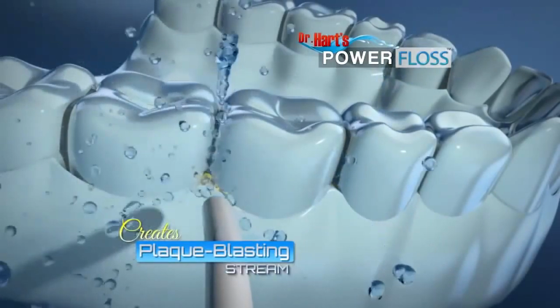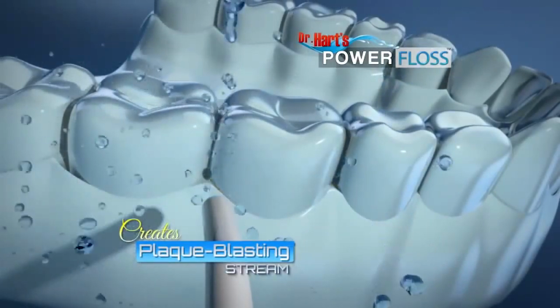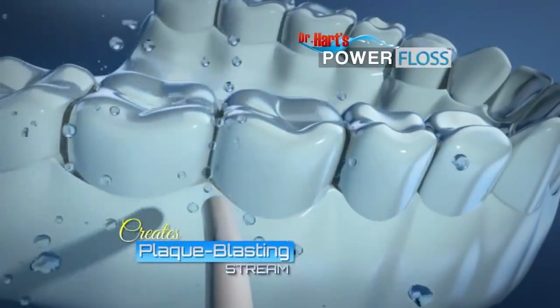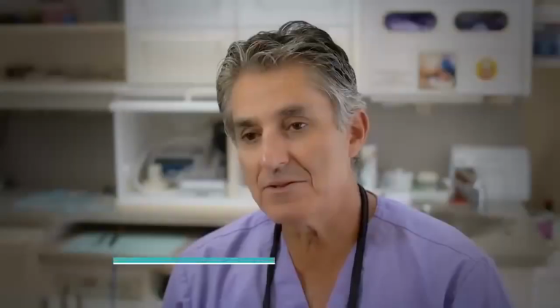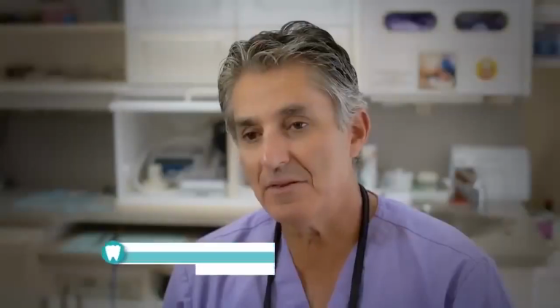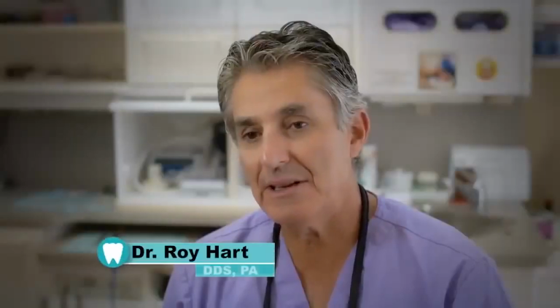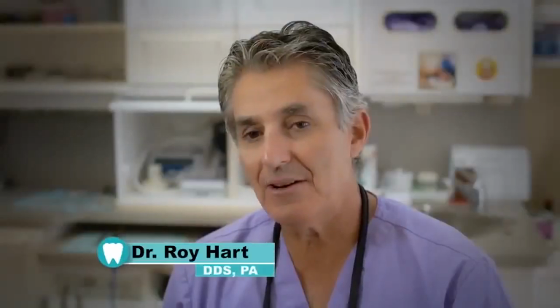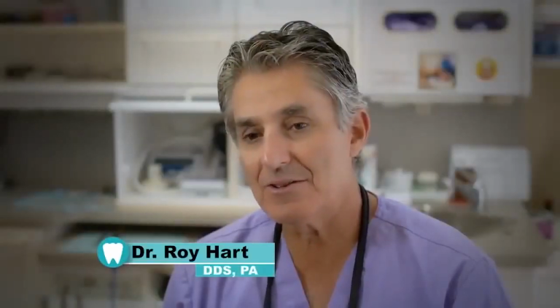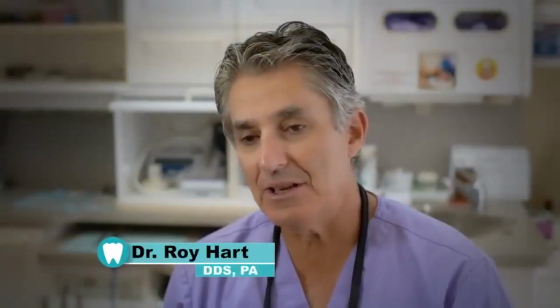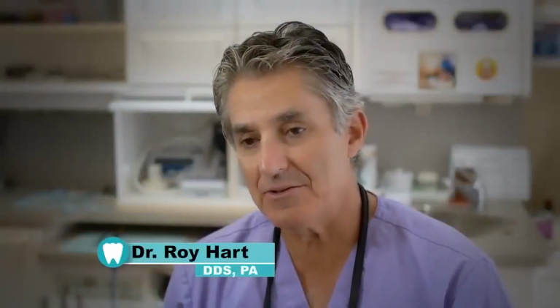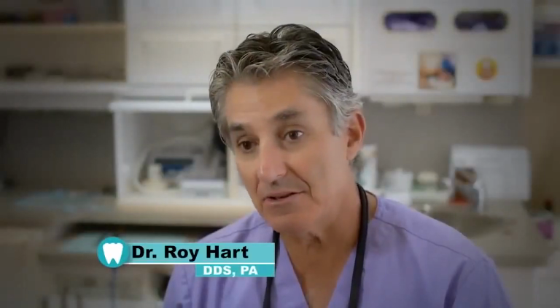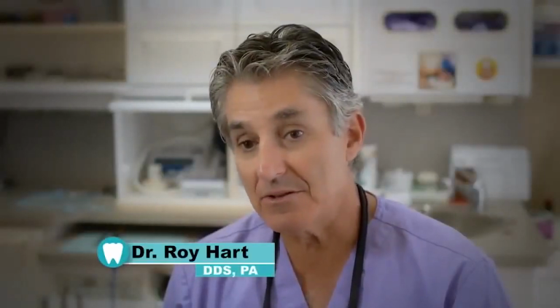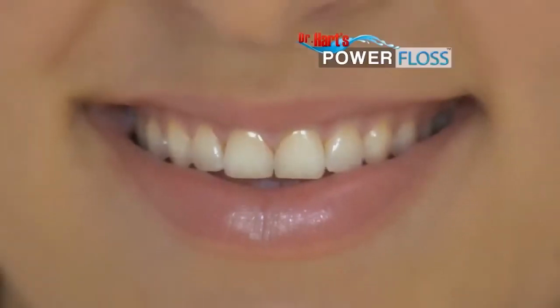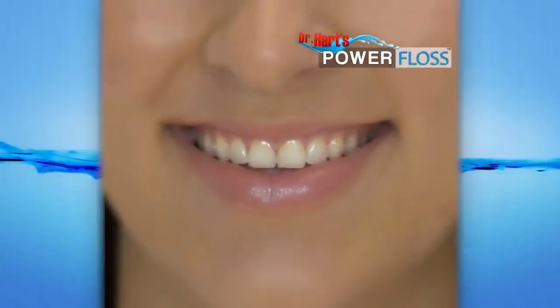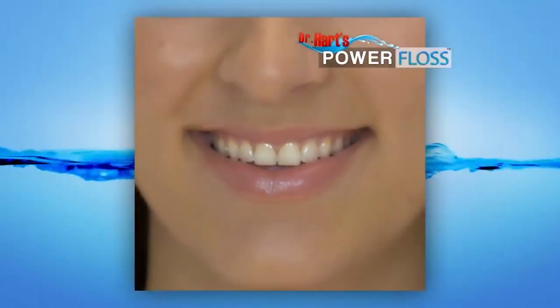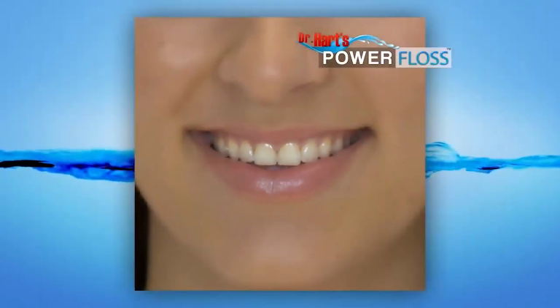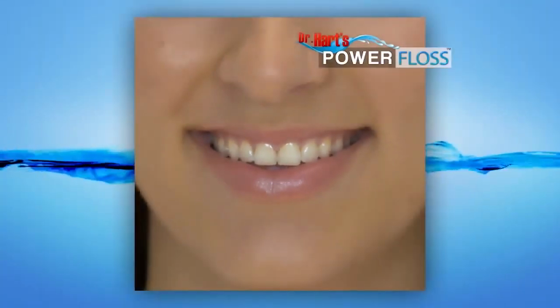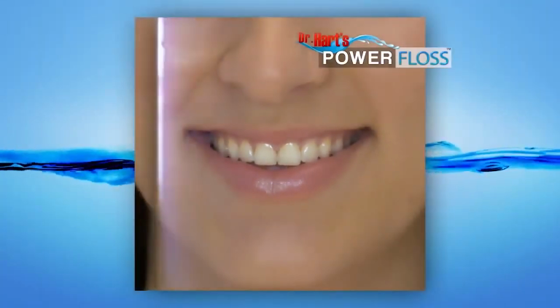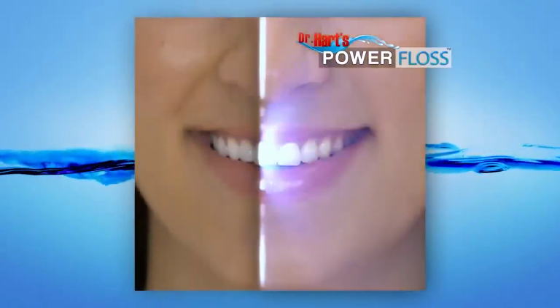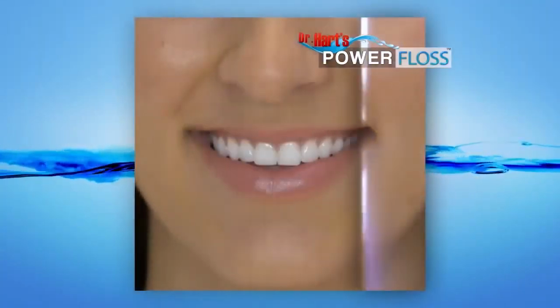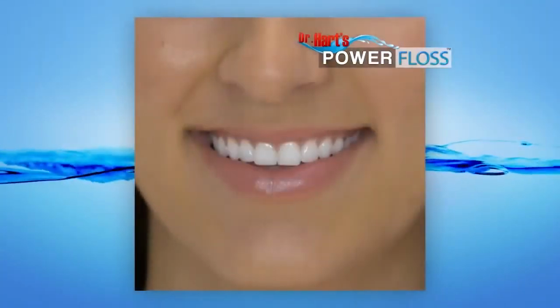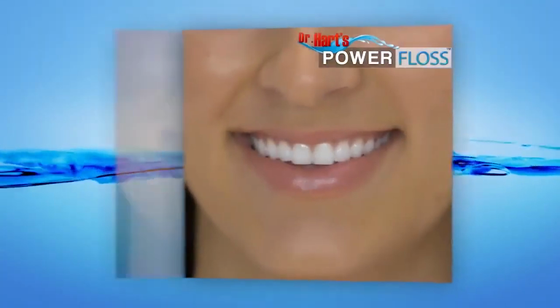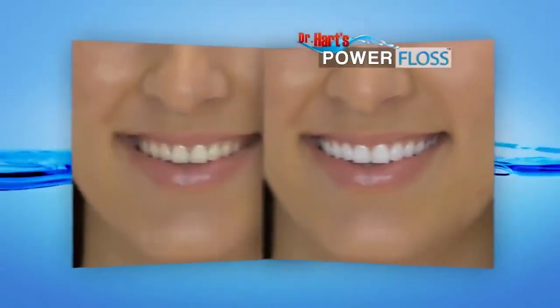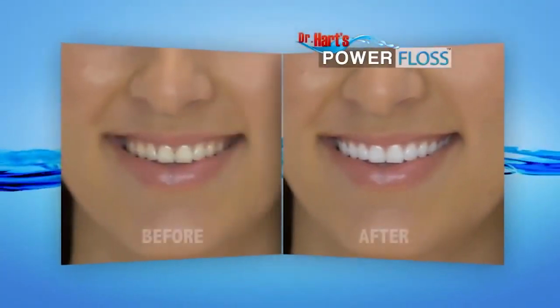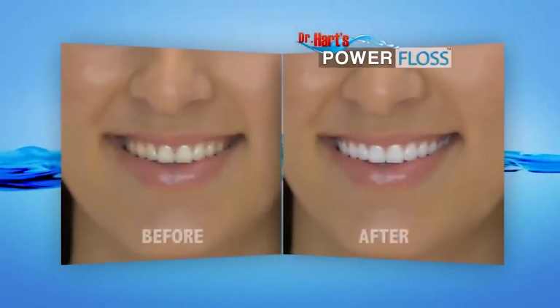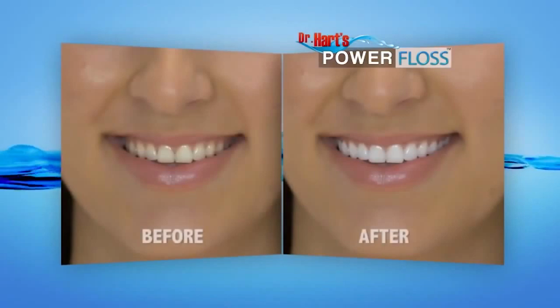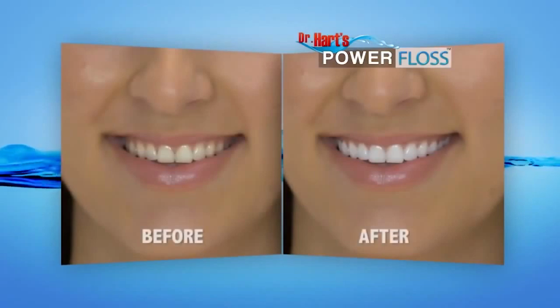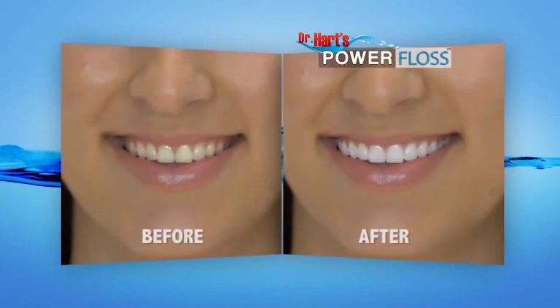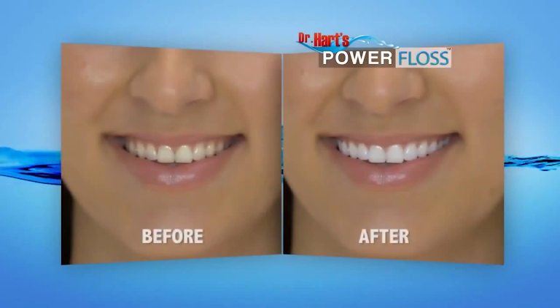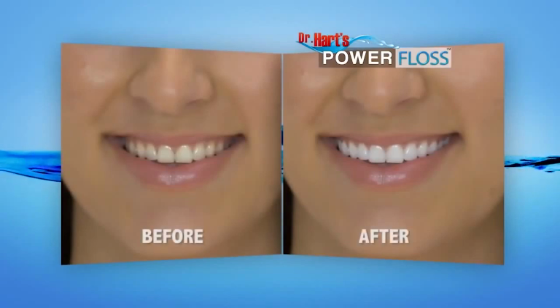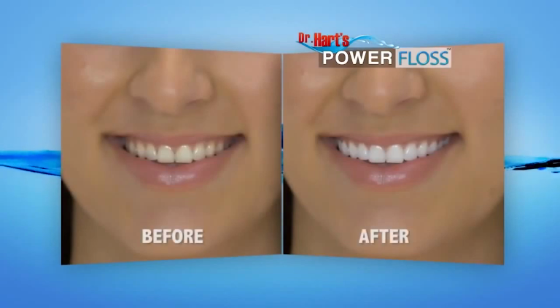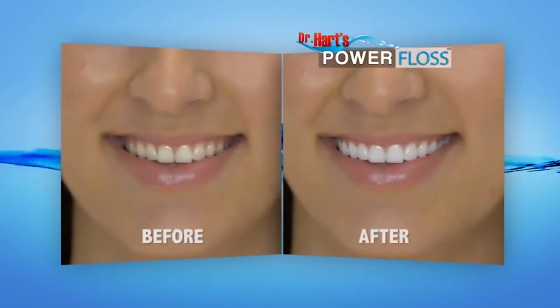Power Floss patients are definitely seeing results. The irrigation is happening. Long-term results are healthy gums, healthy teeth, and a healthy mouth.